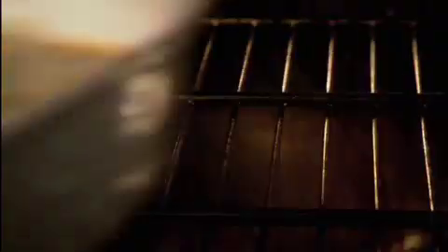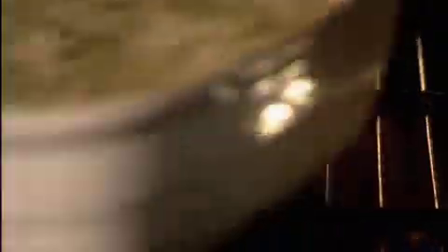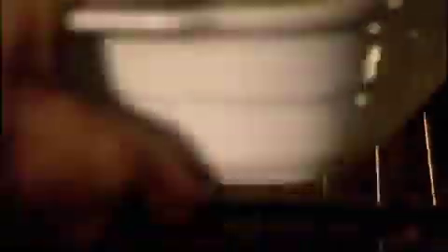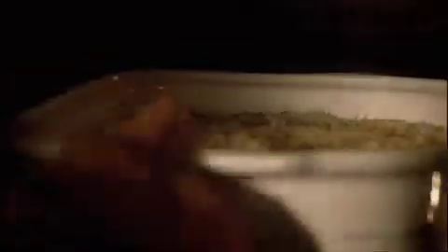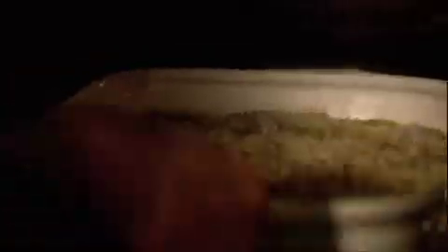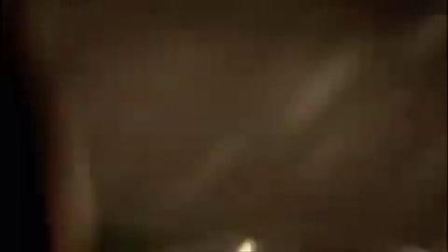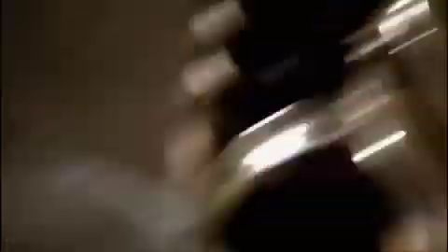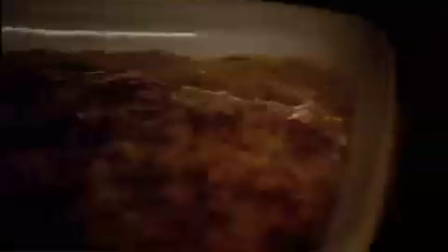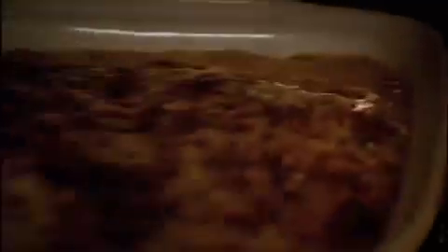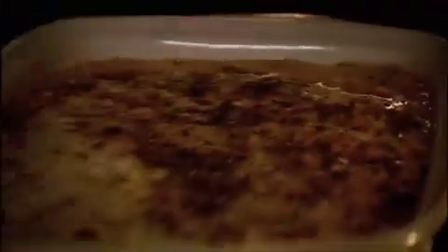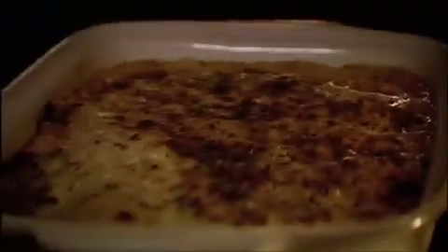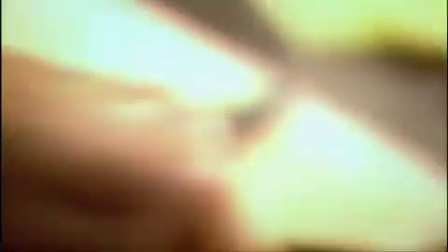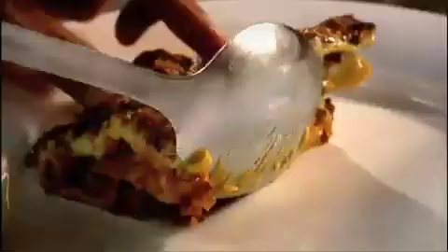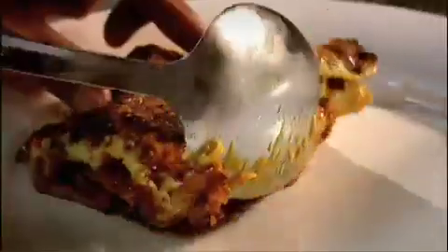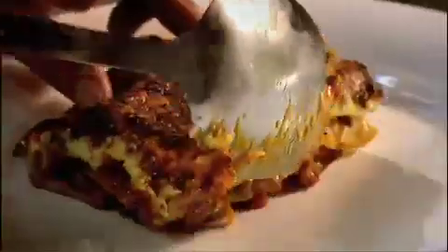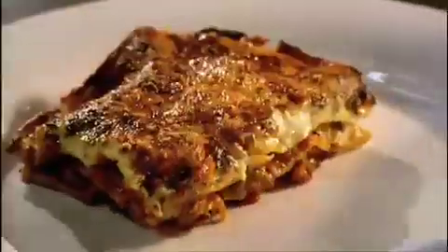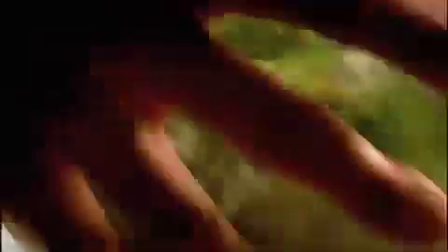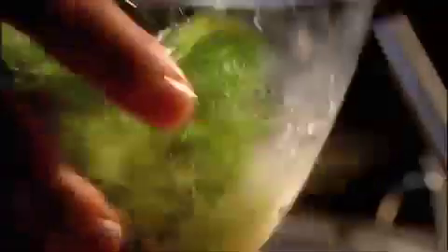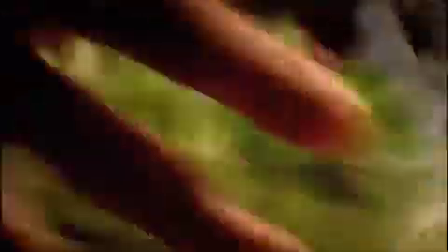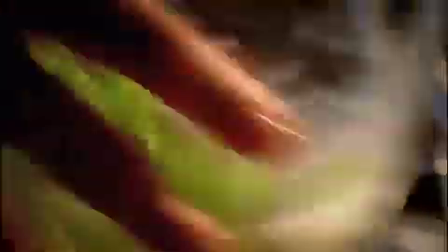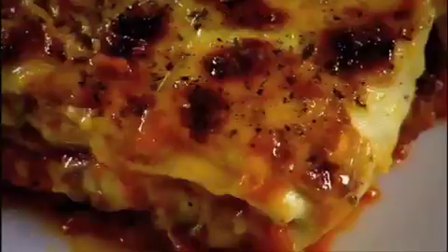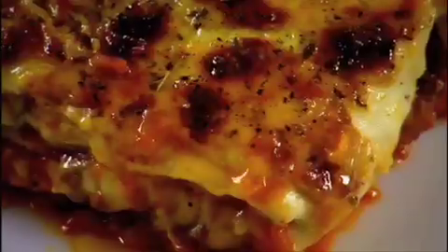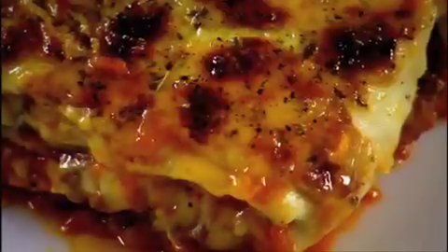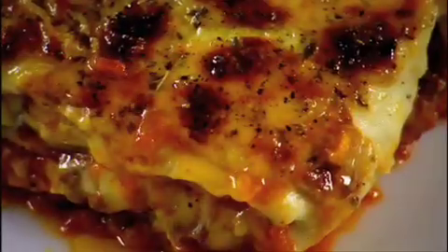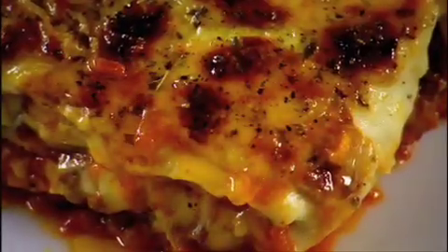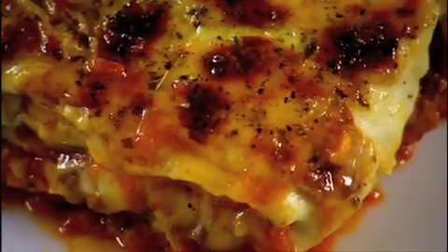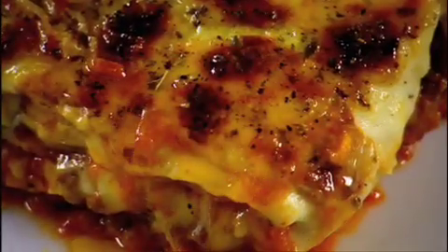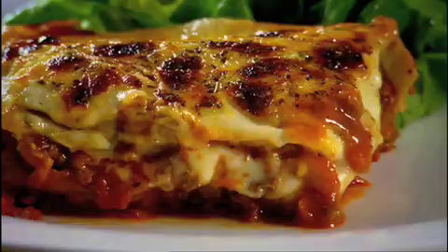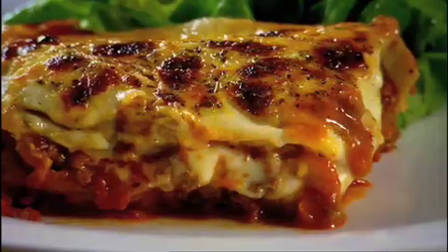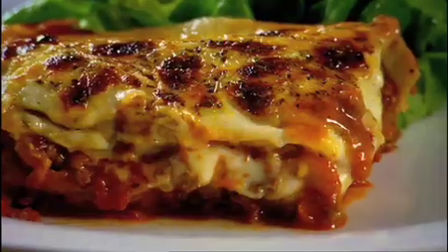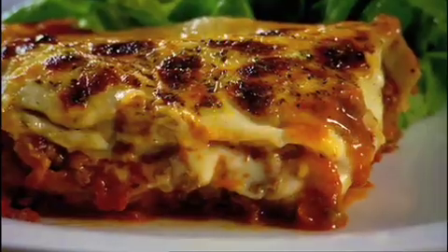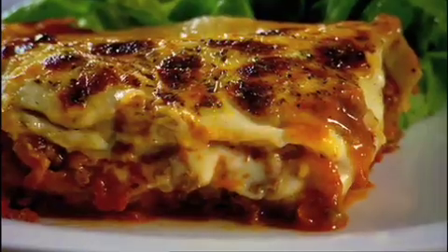Bake until golden brown, served with salad. Classic lasagna al forno, done.